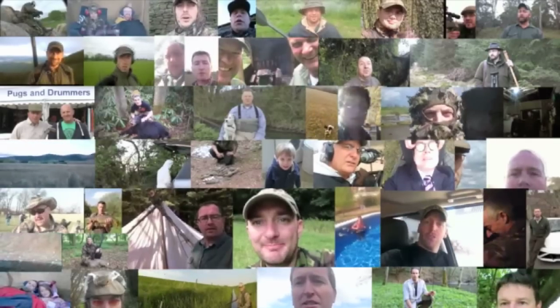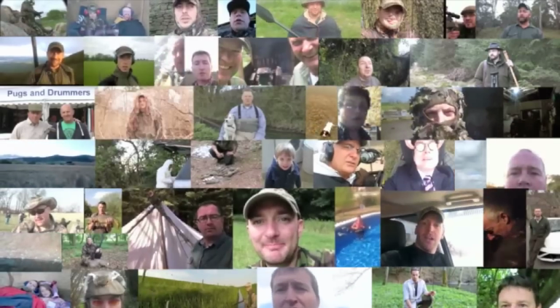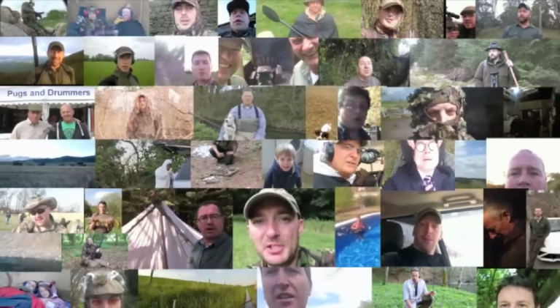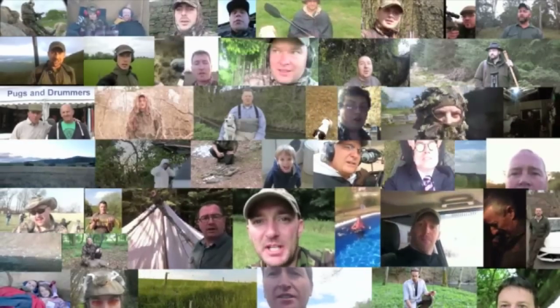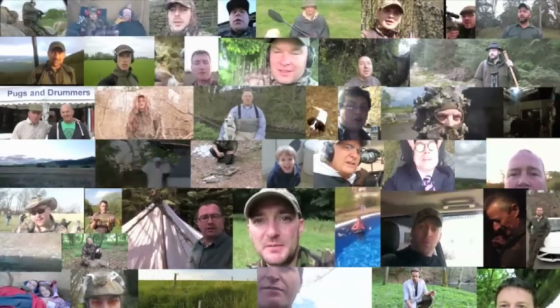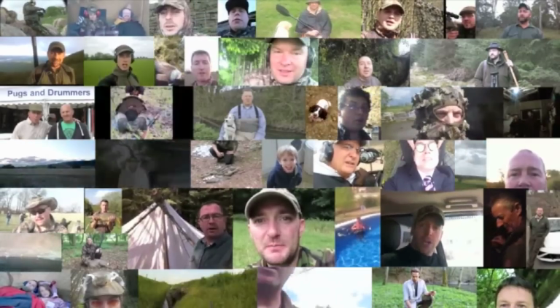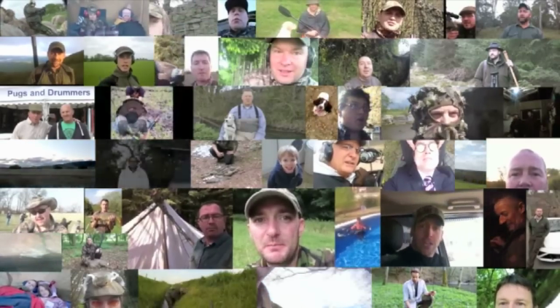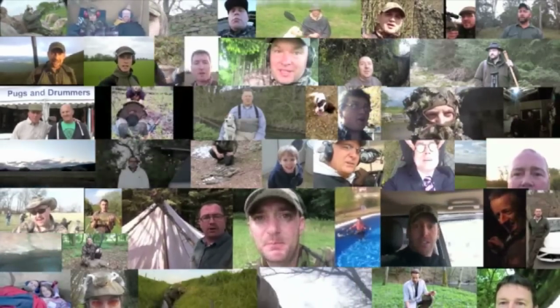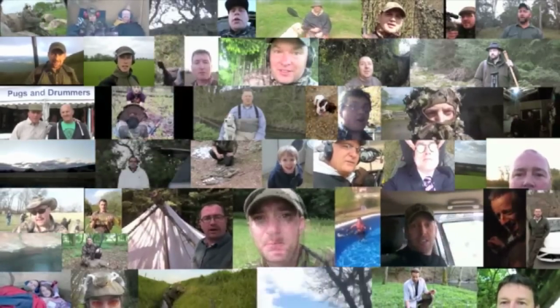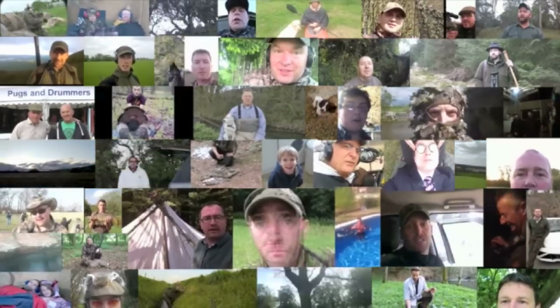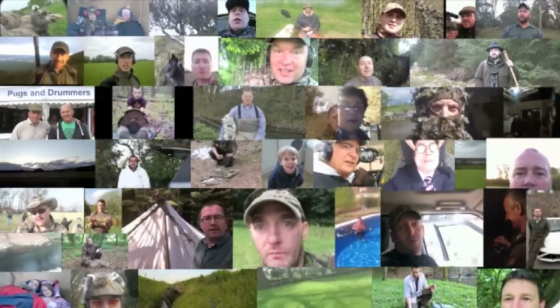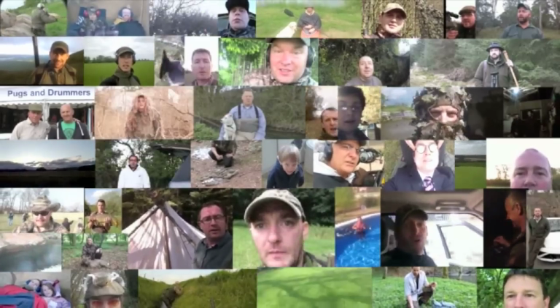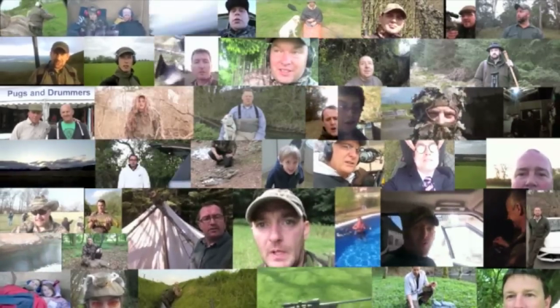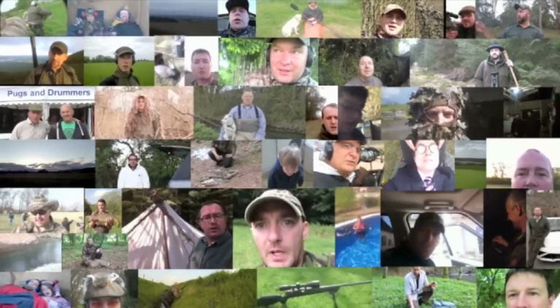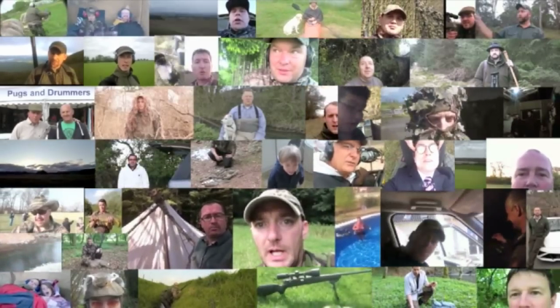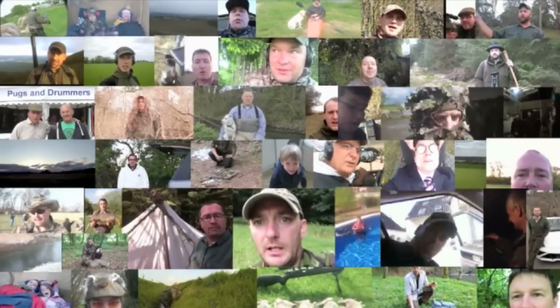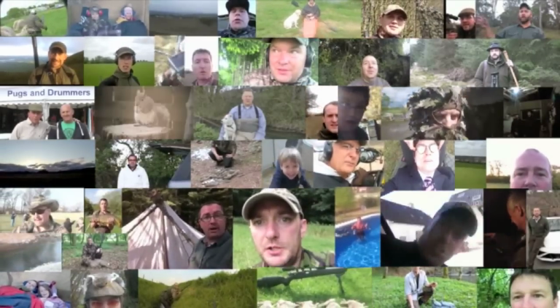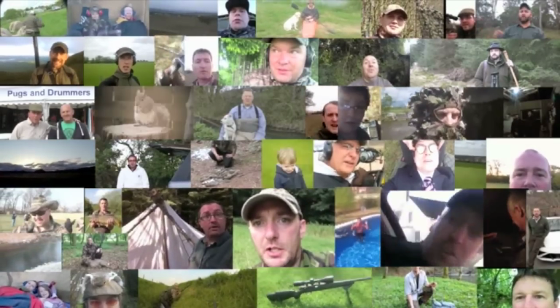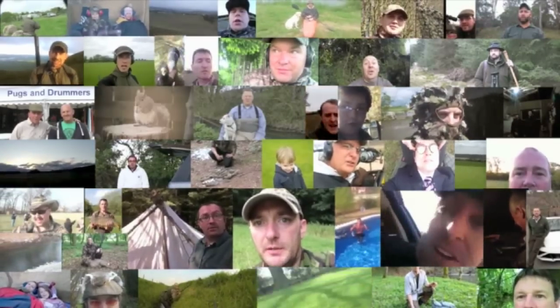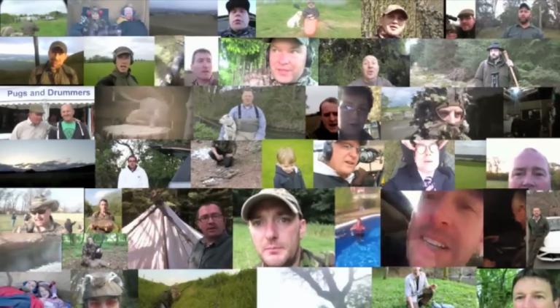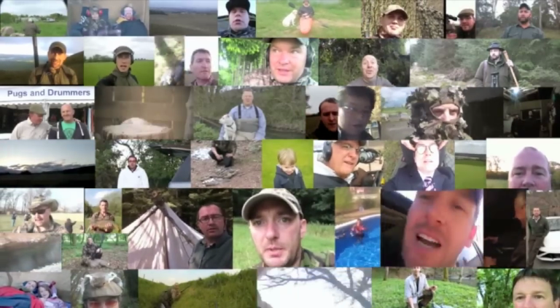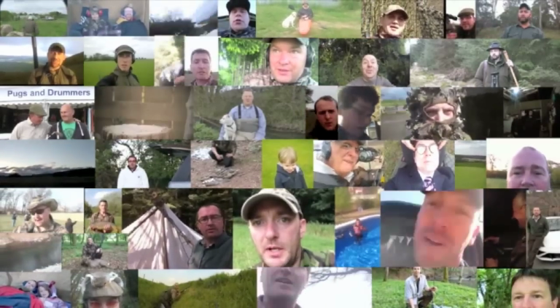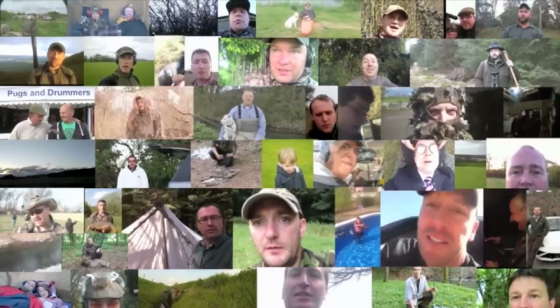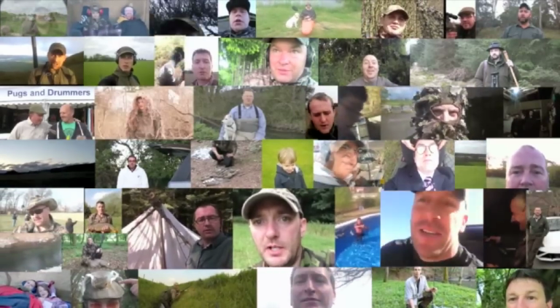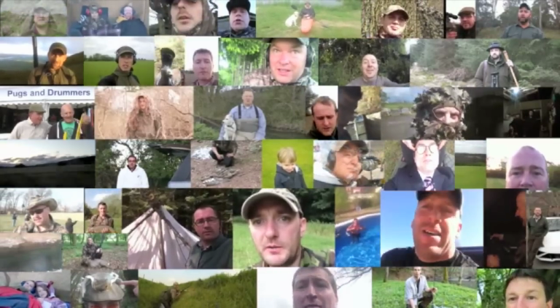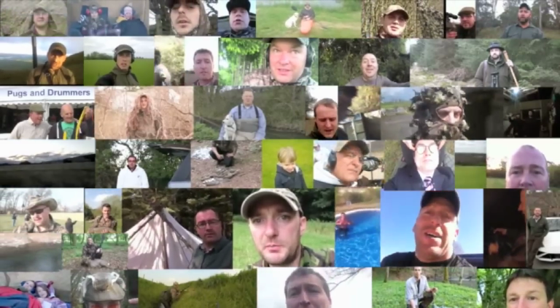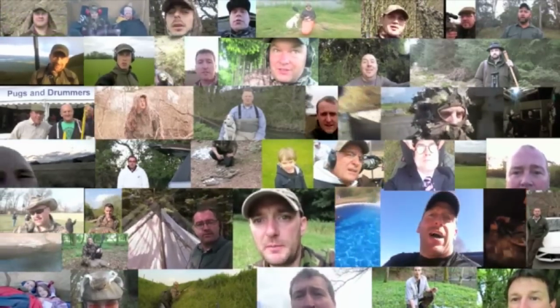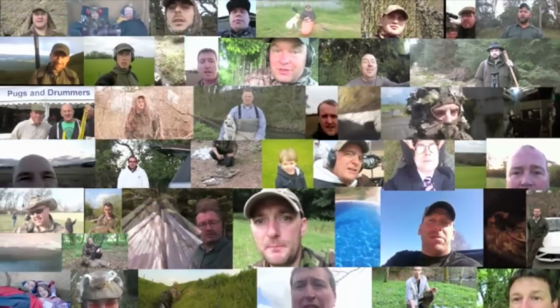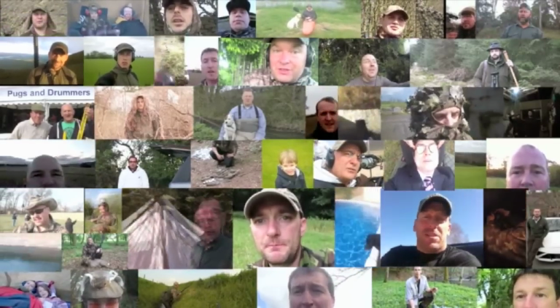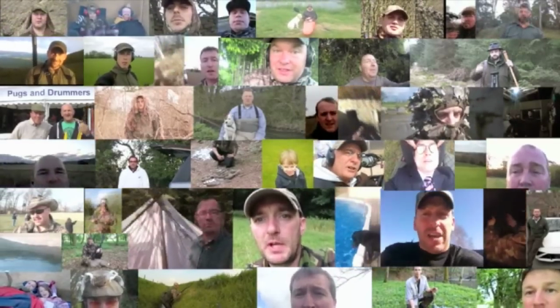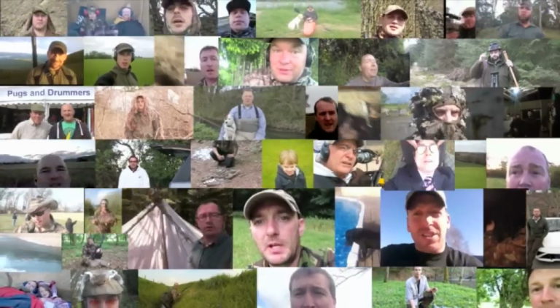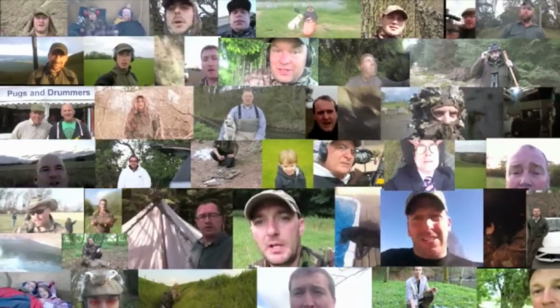Please send me your Hello Charlies via Facebook, YouTube, Dropbox, or email charlie at fieldsportschannel.tv.